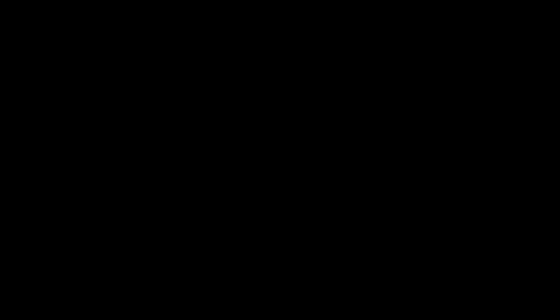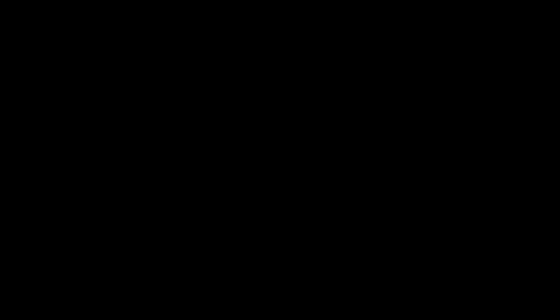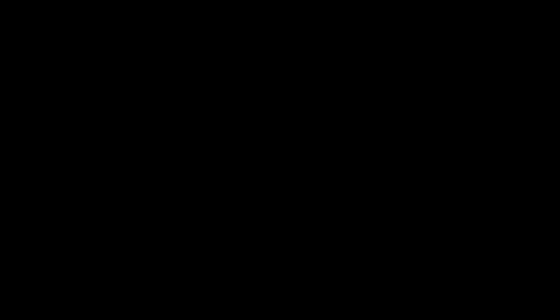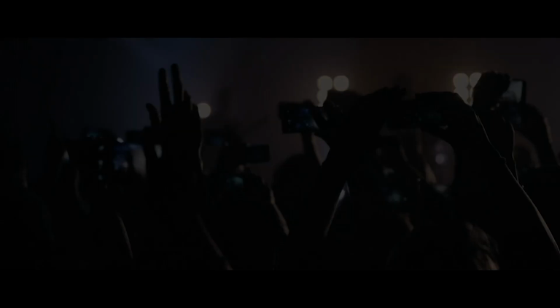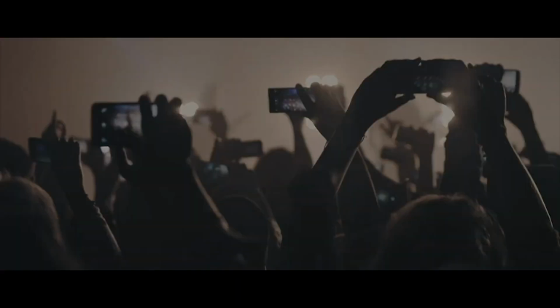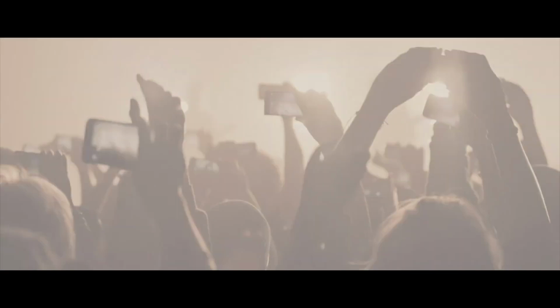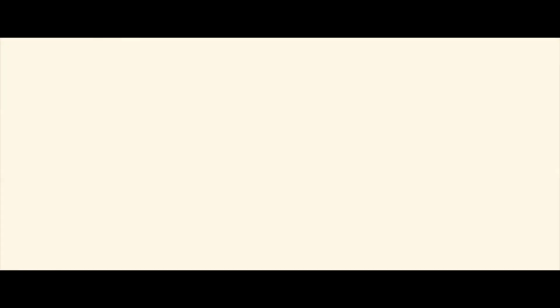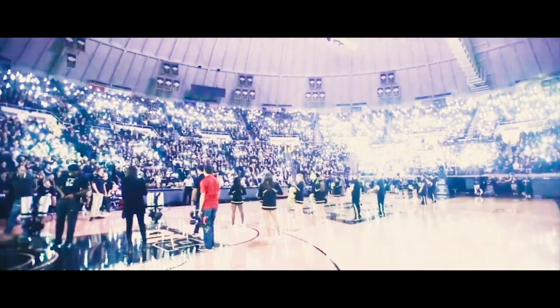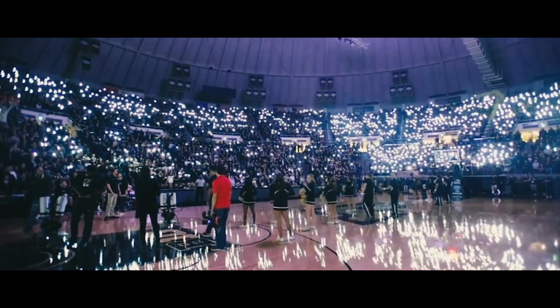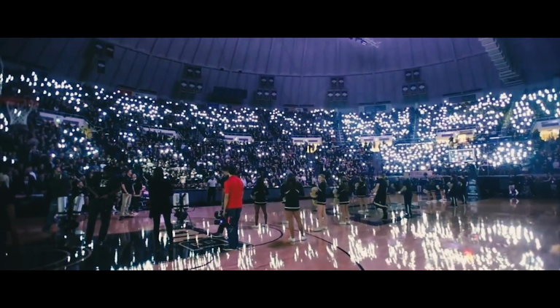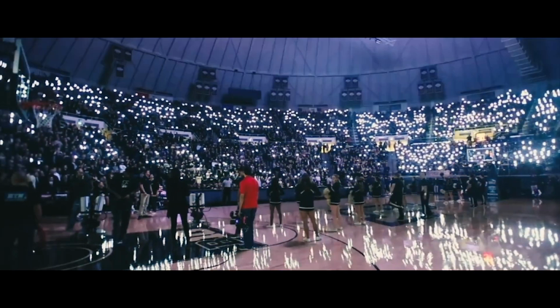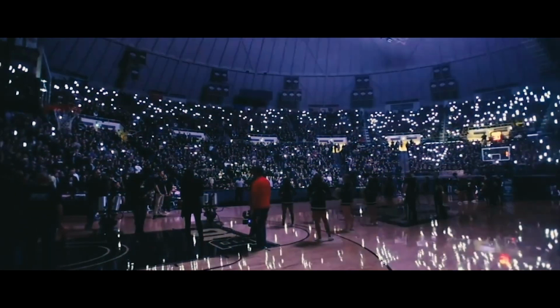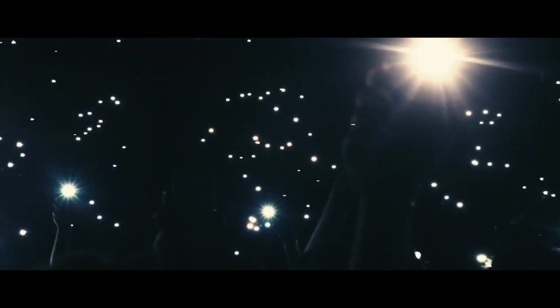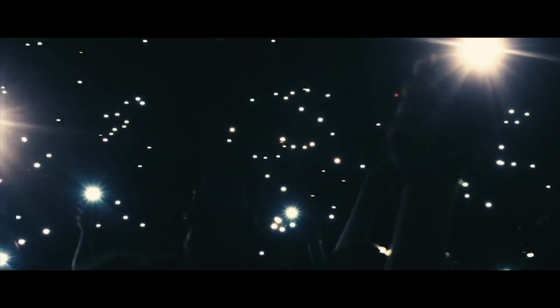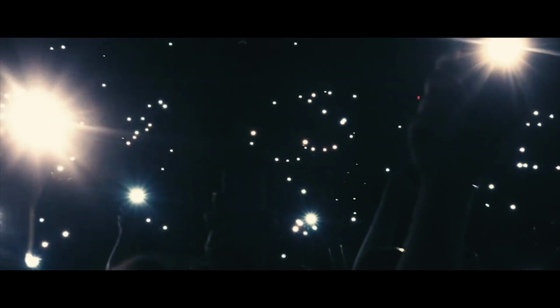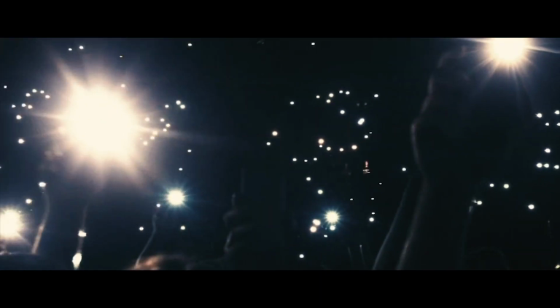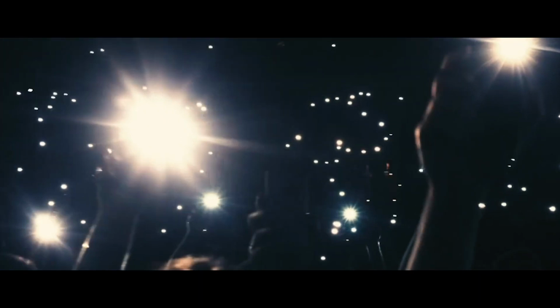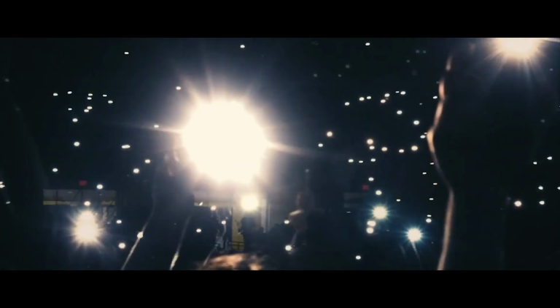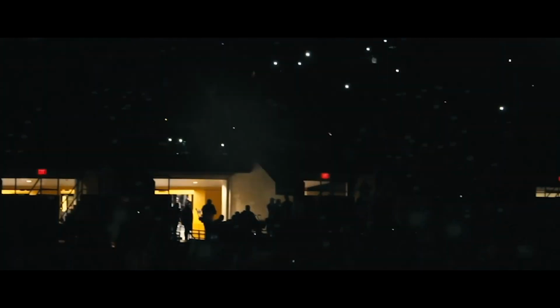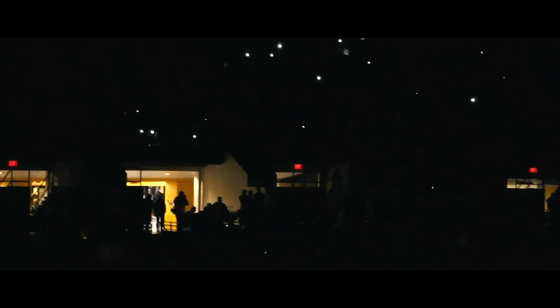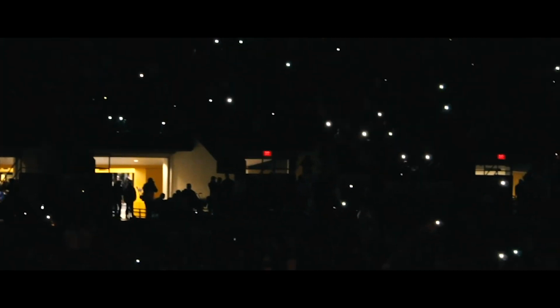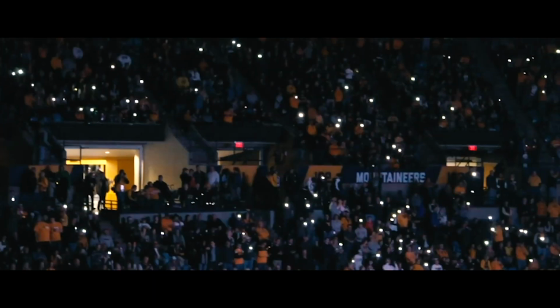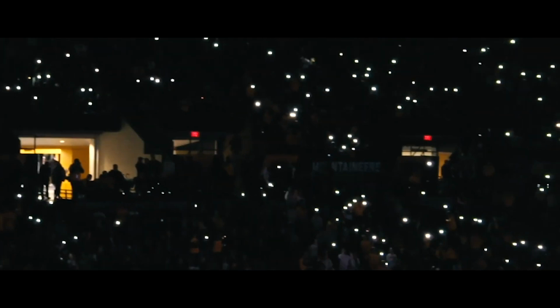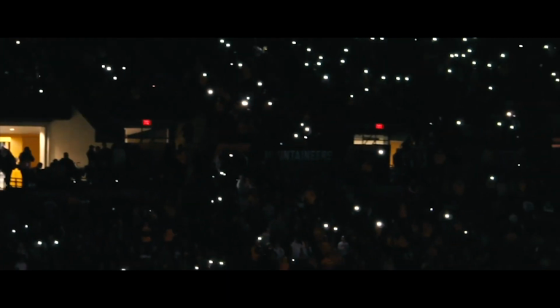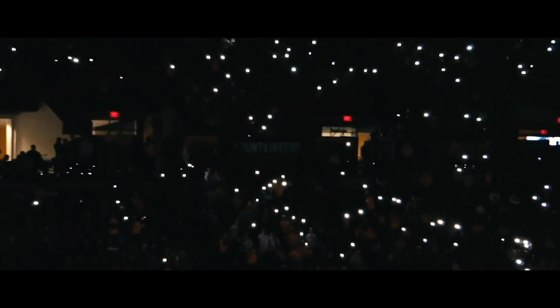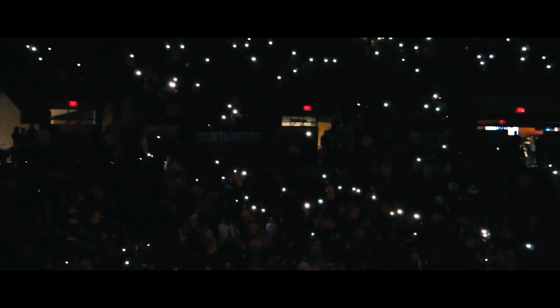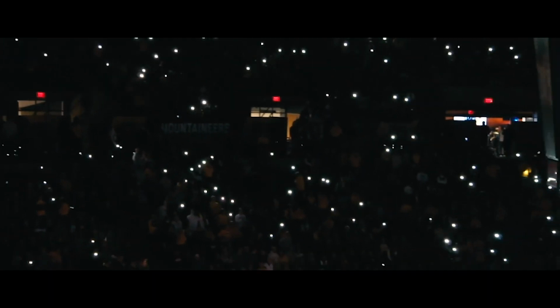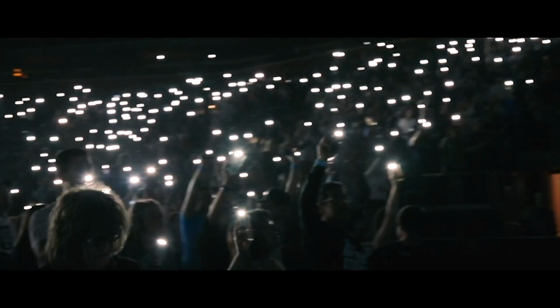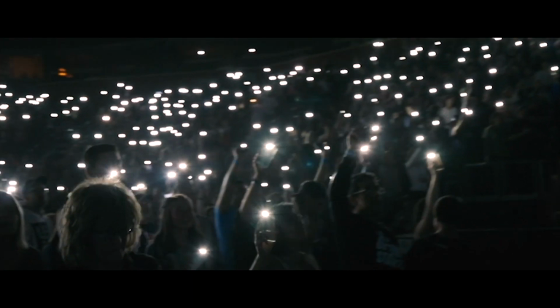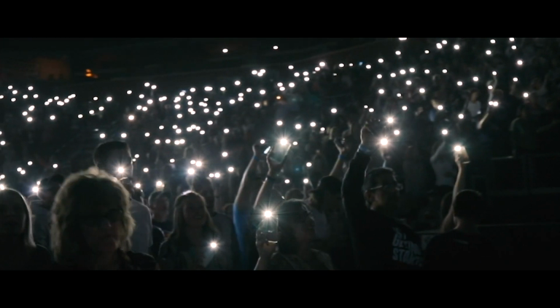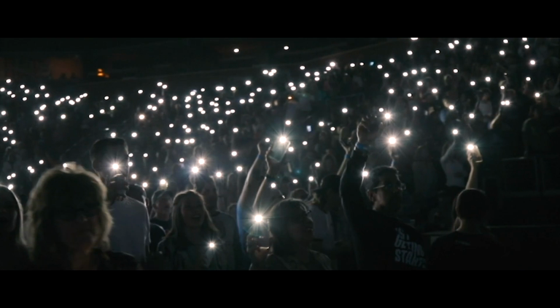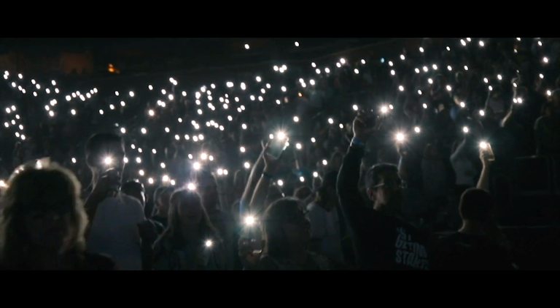Light 'em up, oh oh, light 'em up, oh oh, light 'em up, oh oh, I'm on fire.